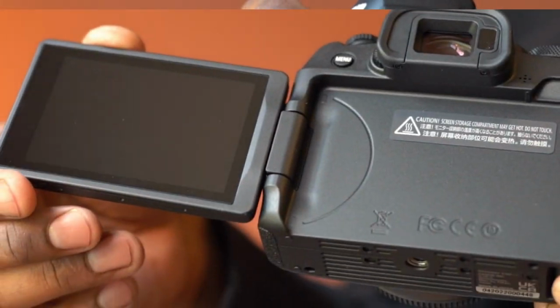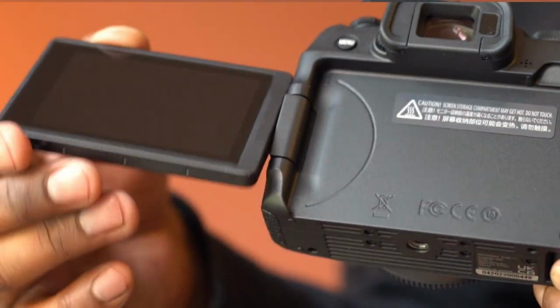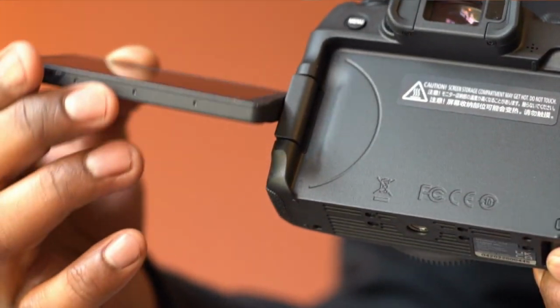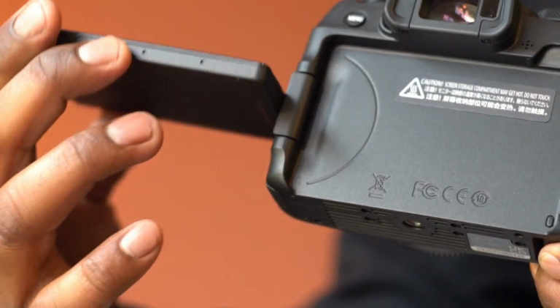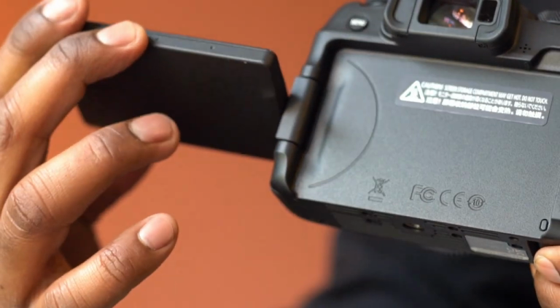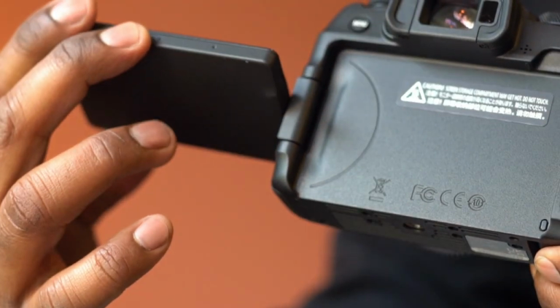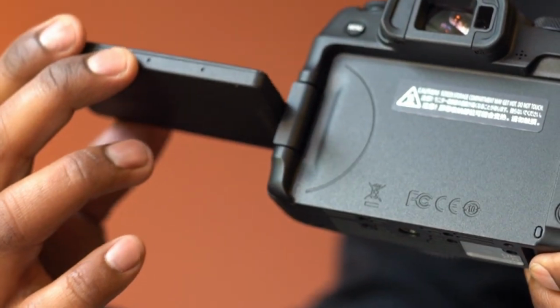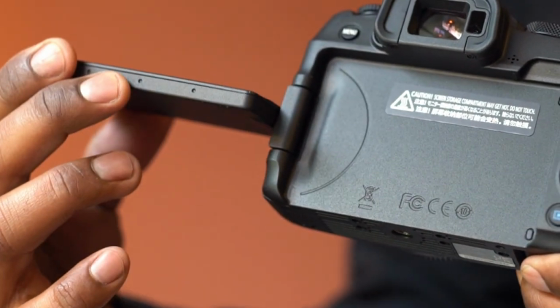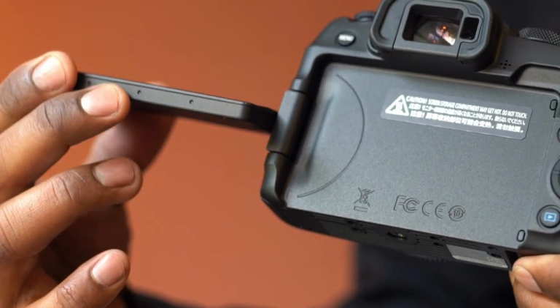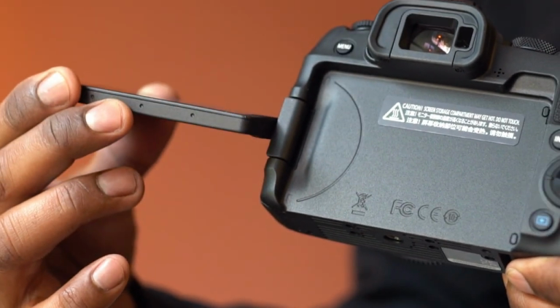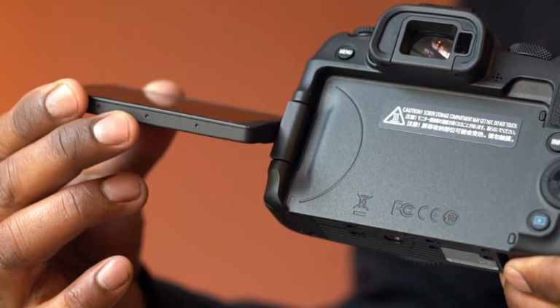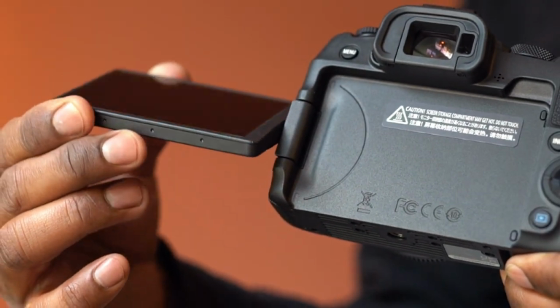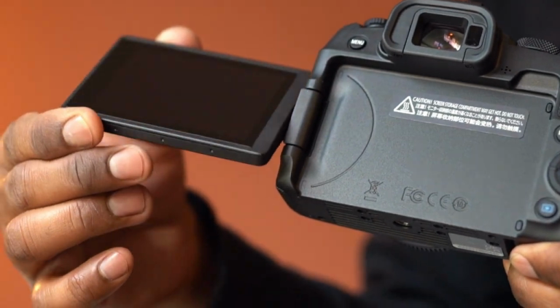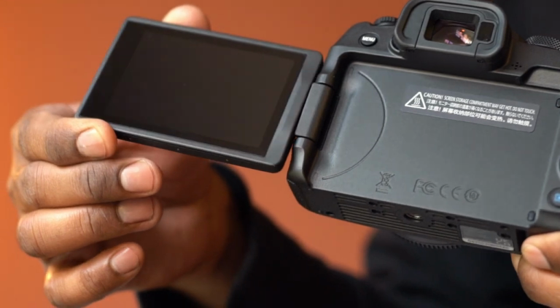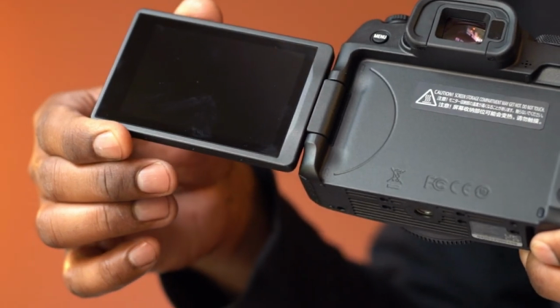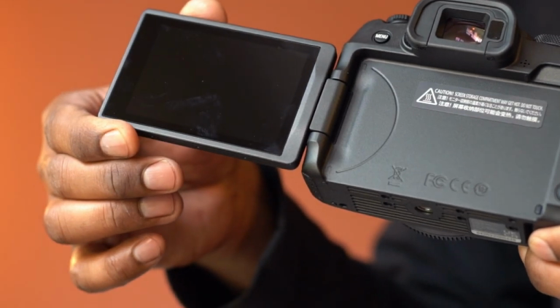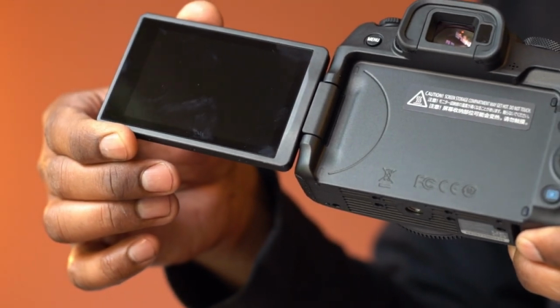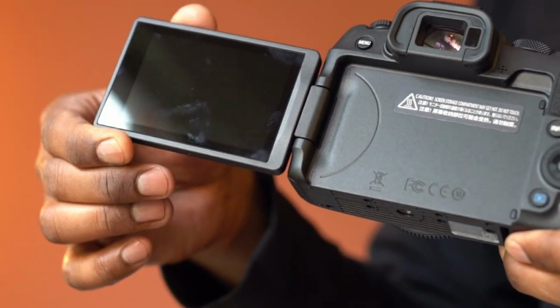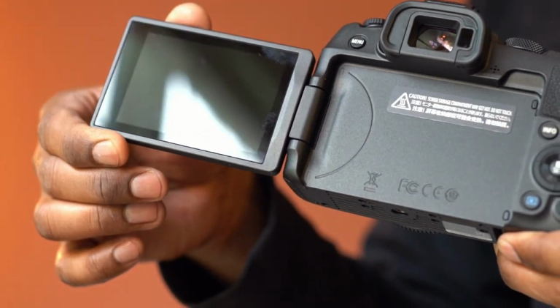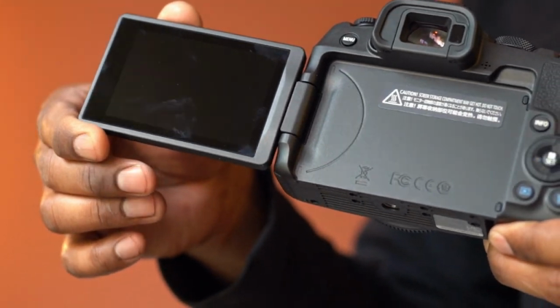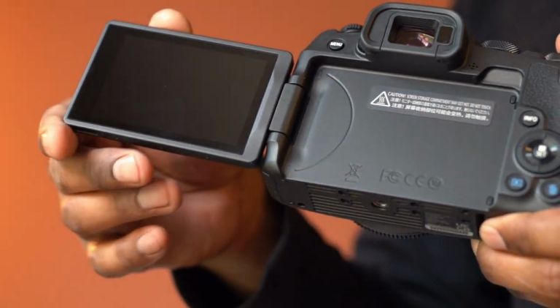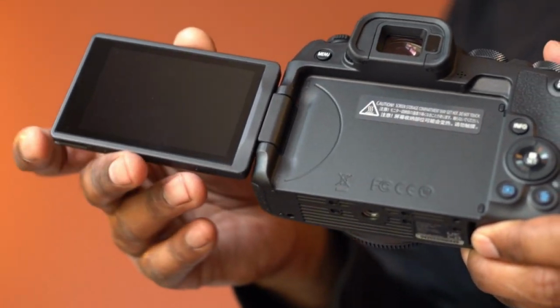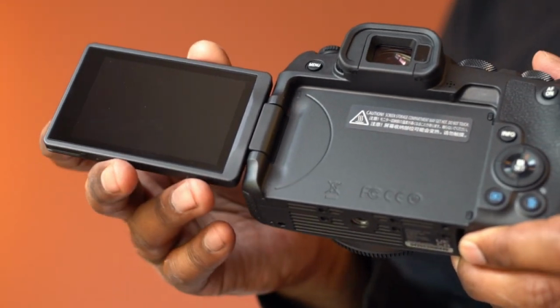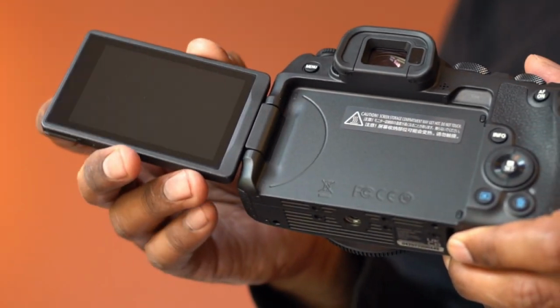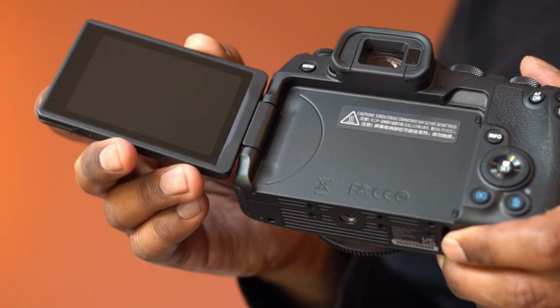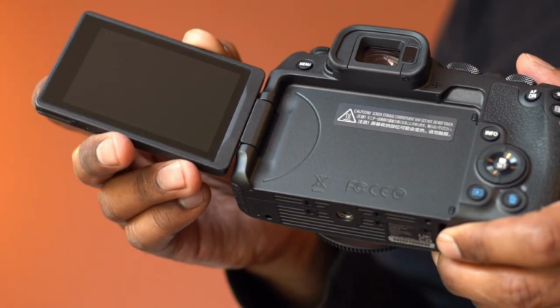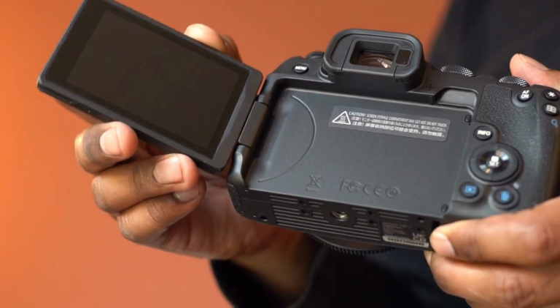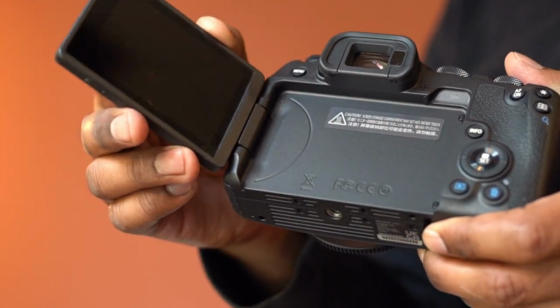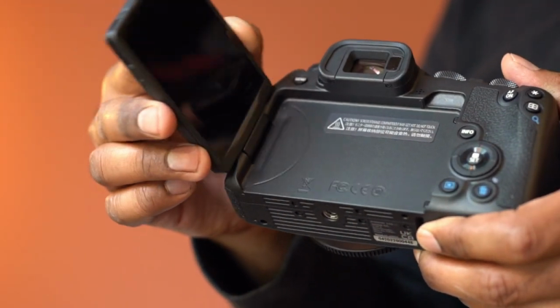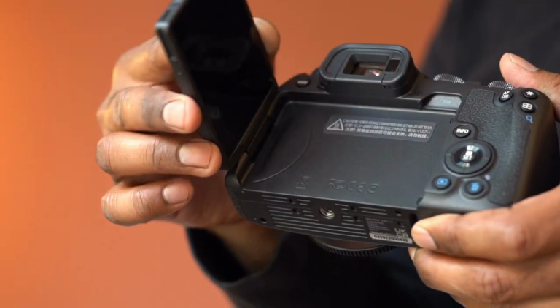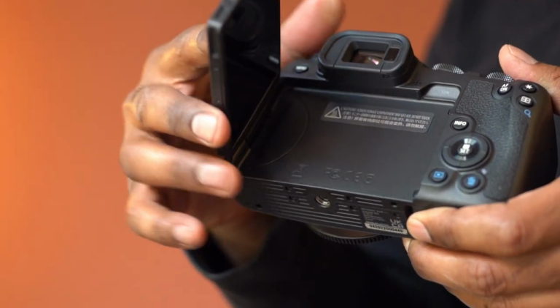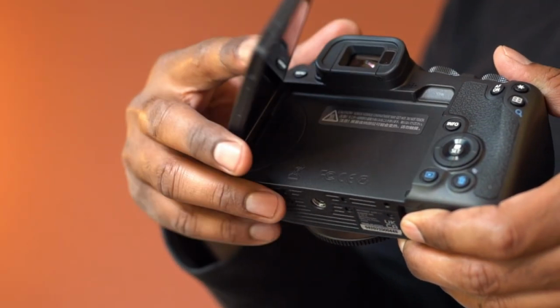This has a 3-inch vari-angle LCD touchscreen. Adjust the monitor to shoot from any angle or position.